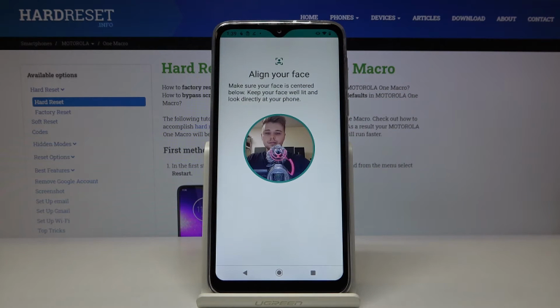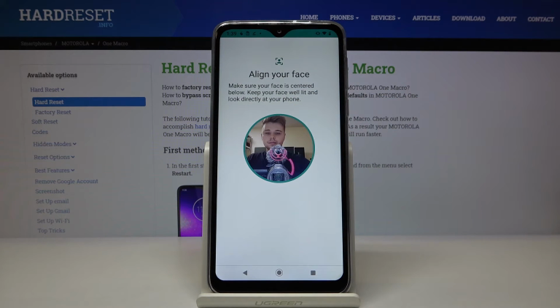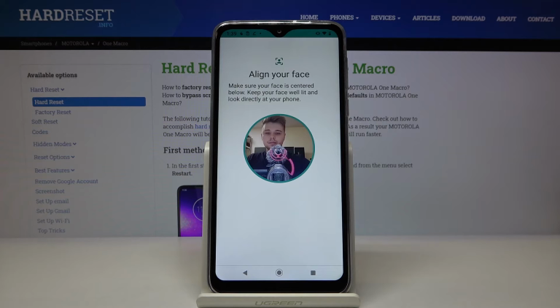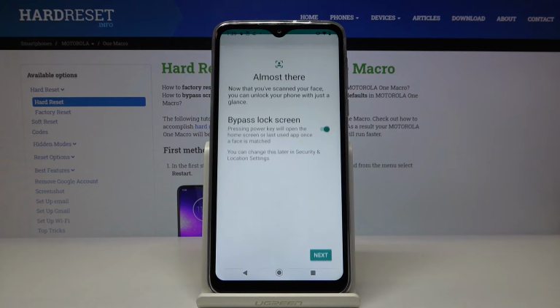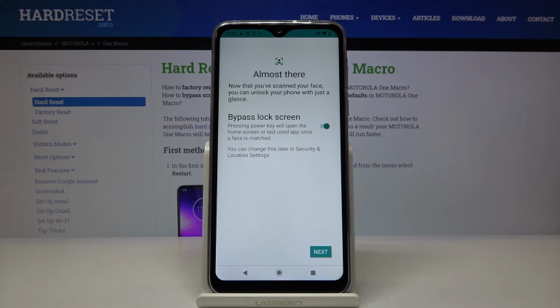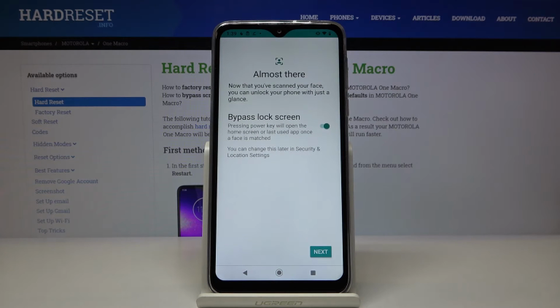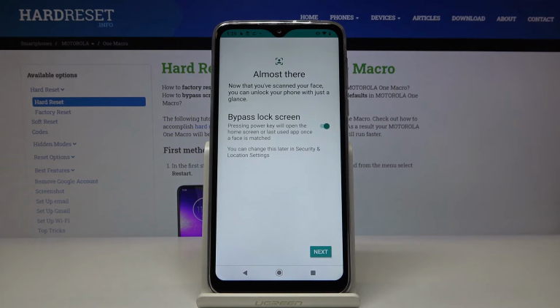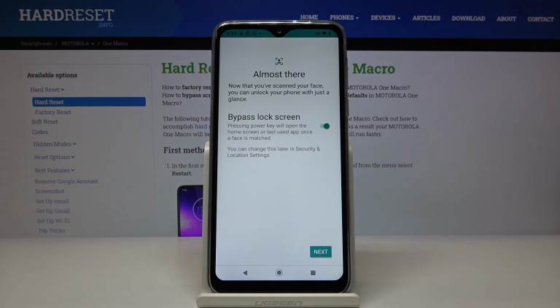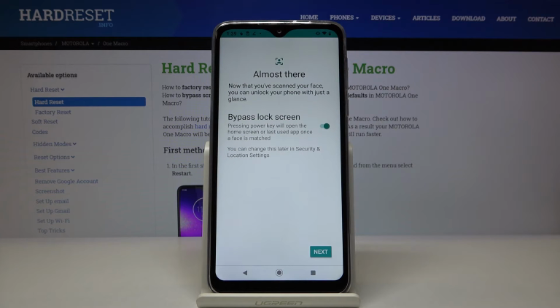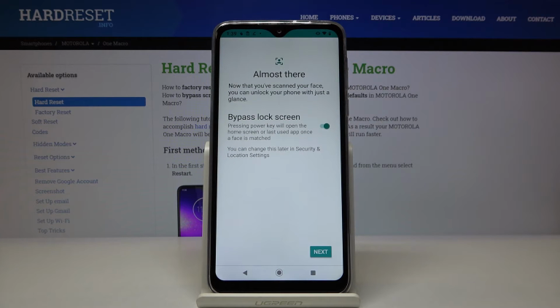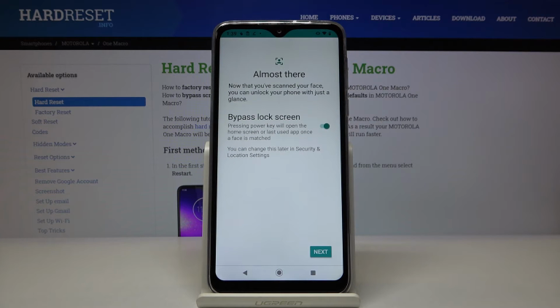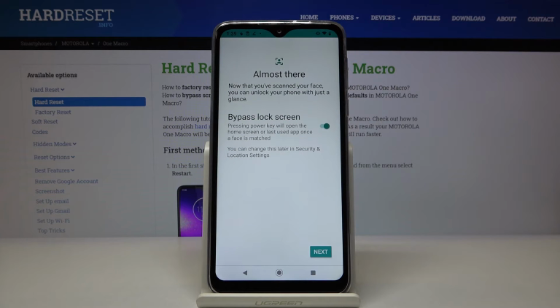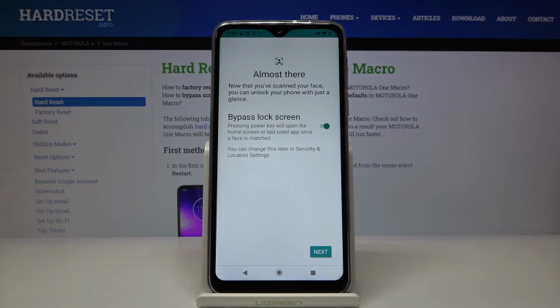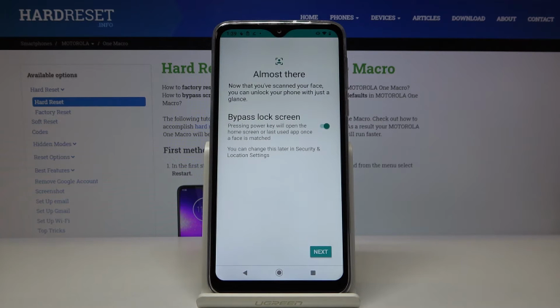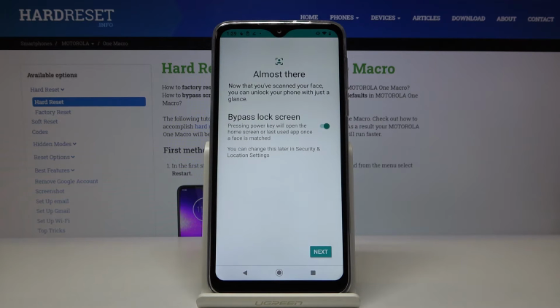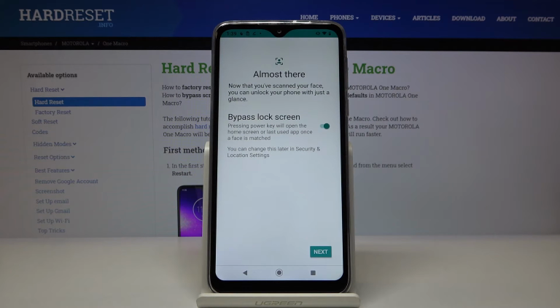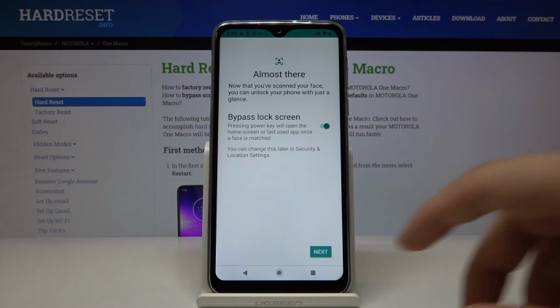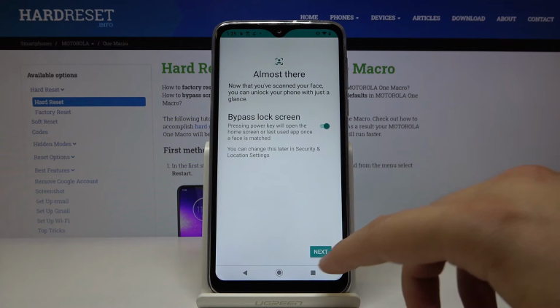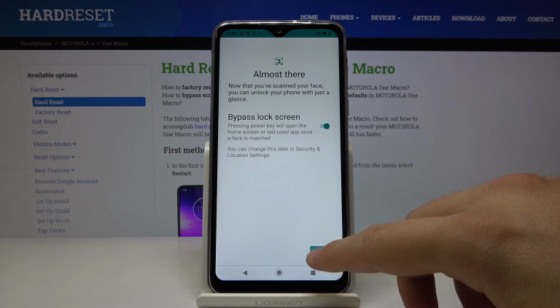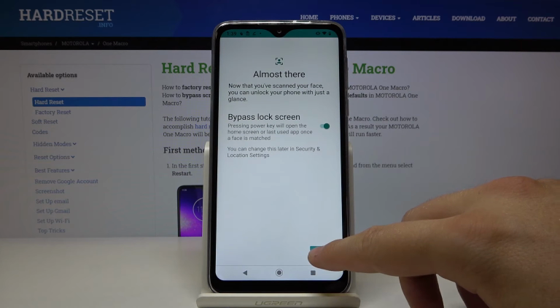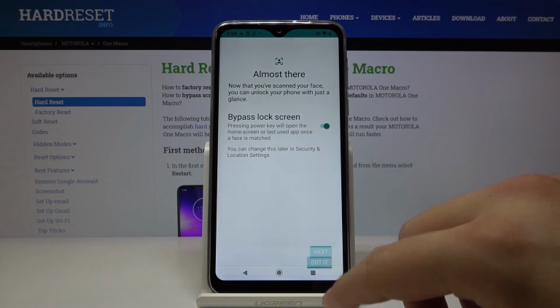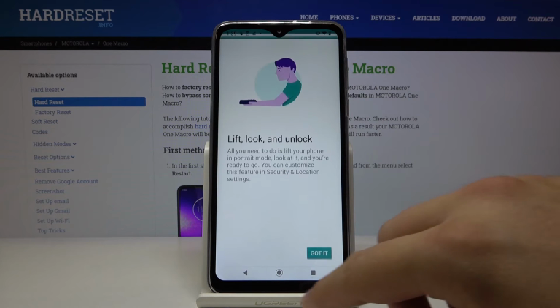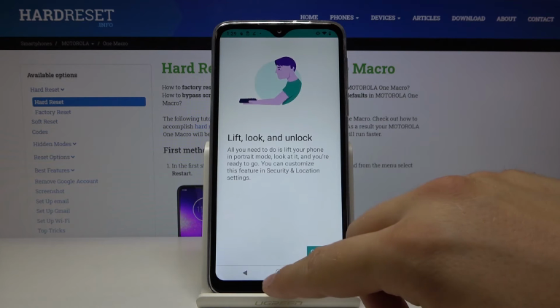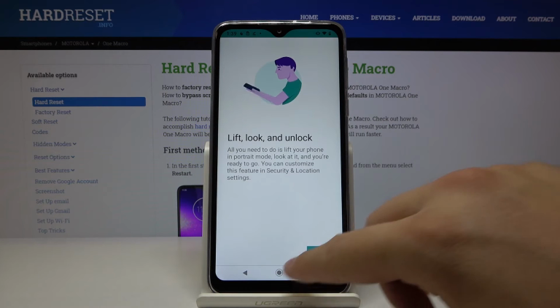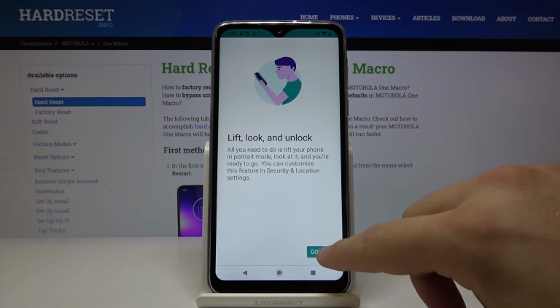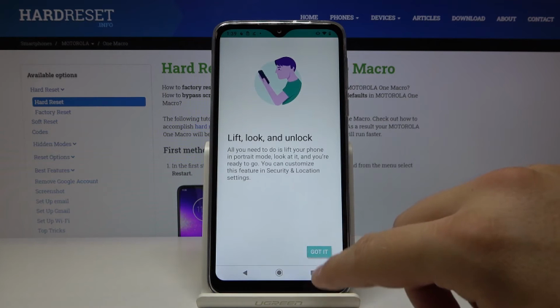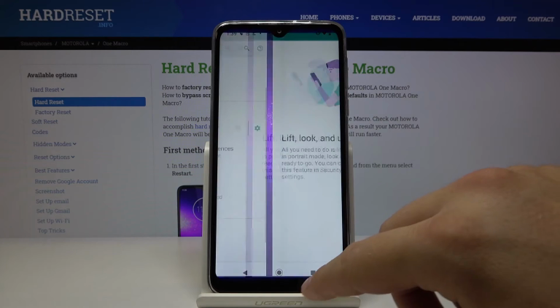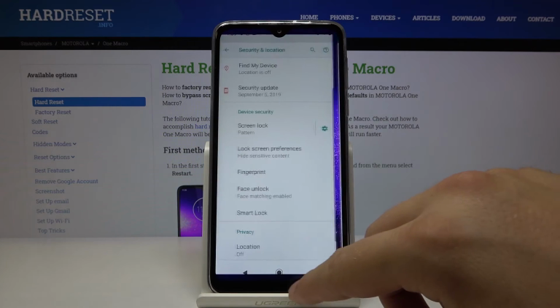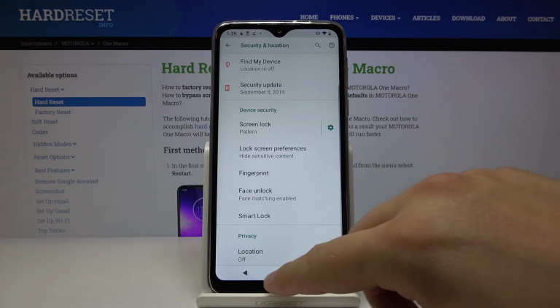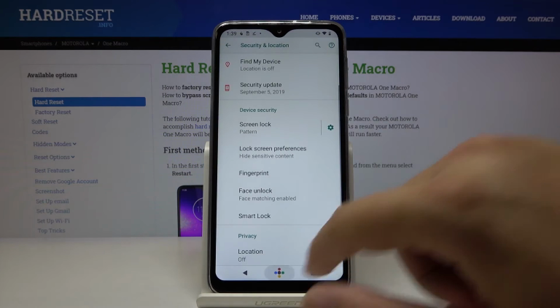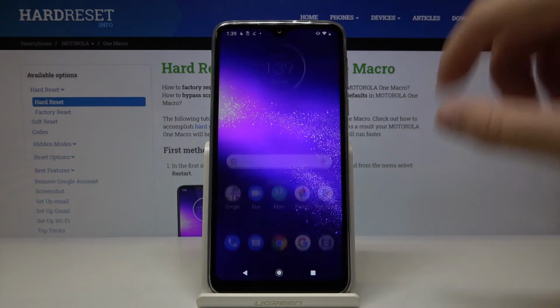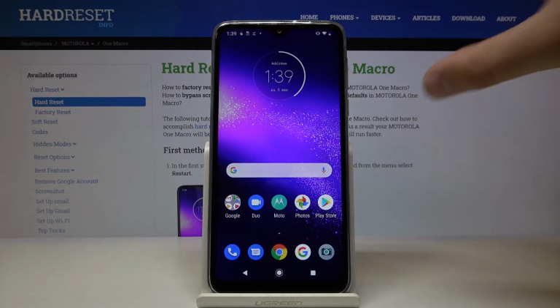Now we have to input our lock method, and right now it's scanning our face. It's very fast. So now we can check how it works.